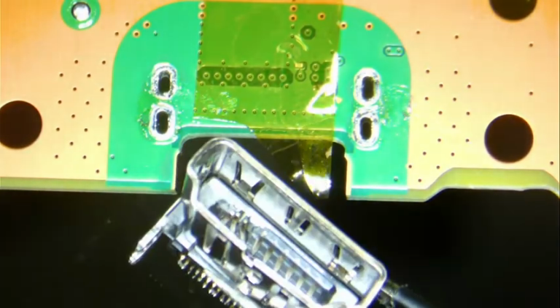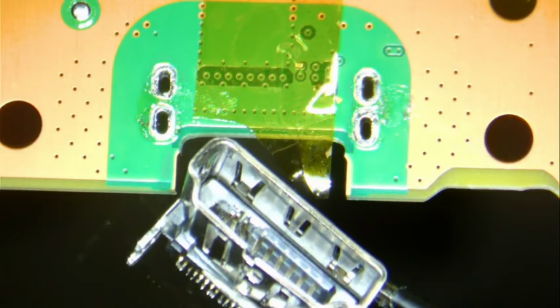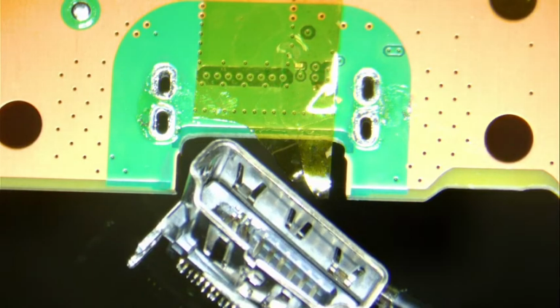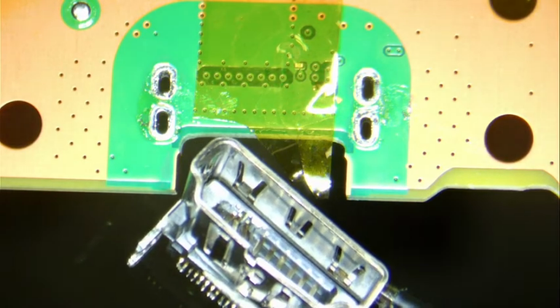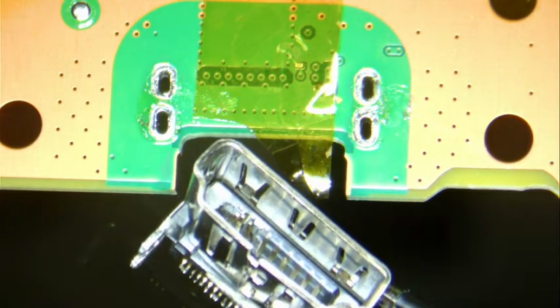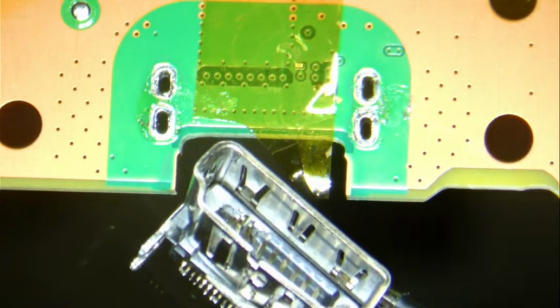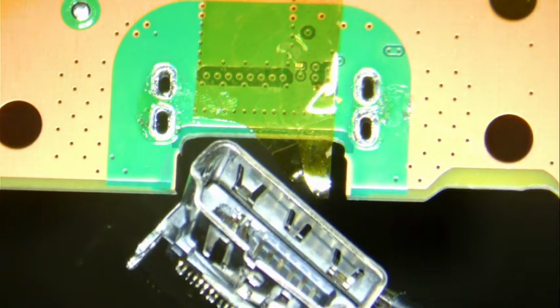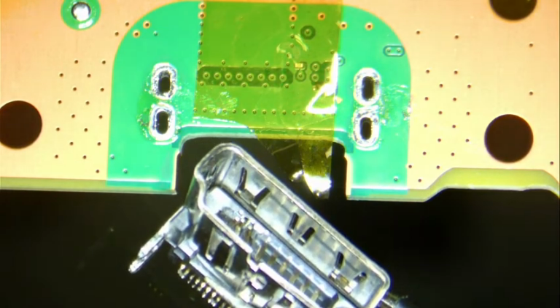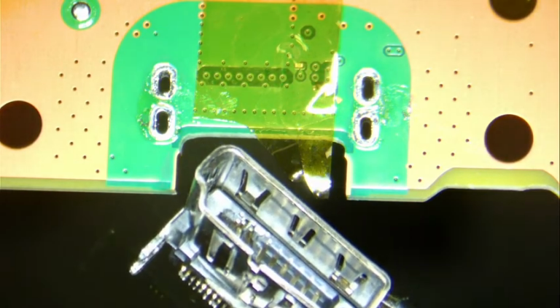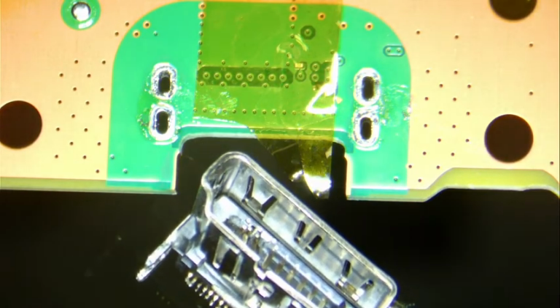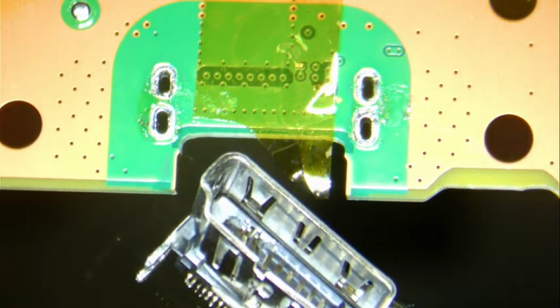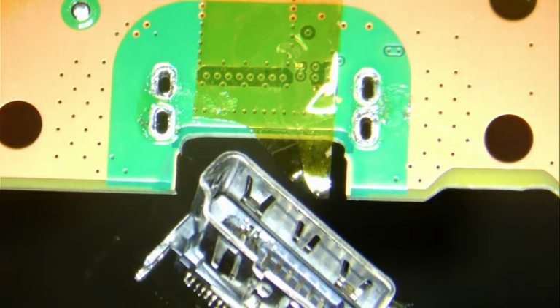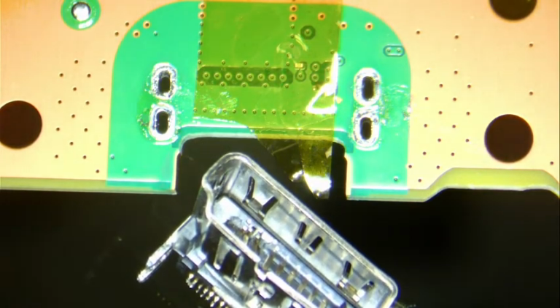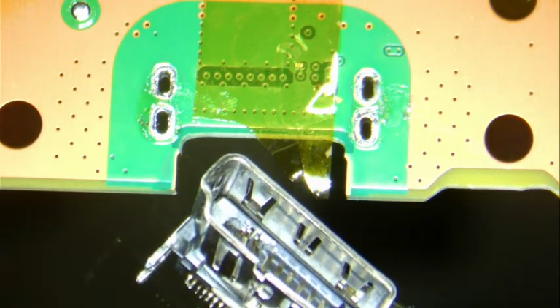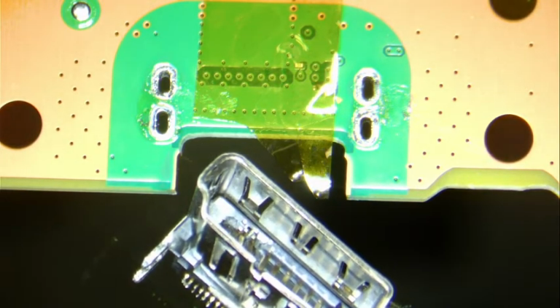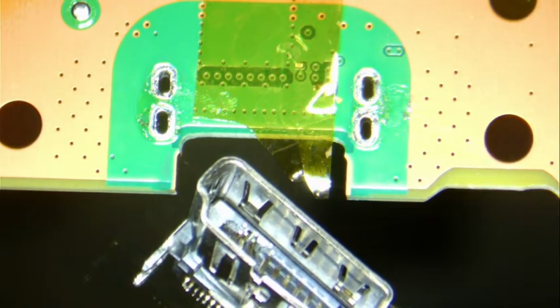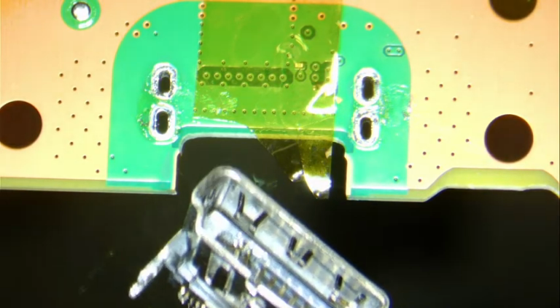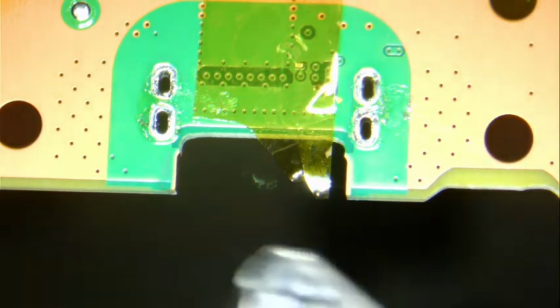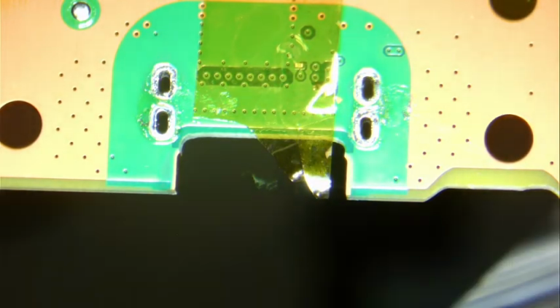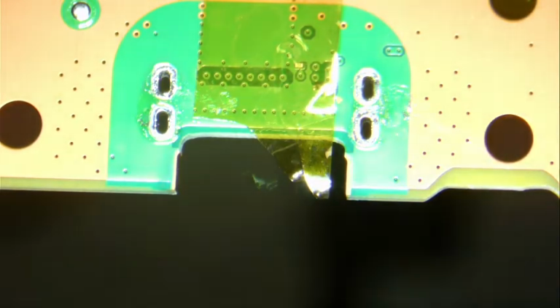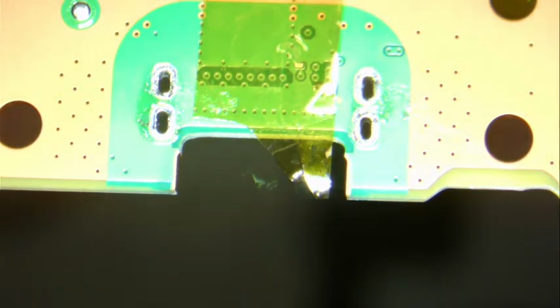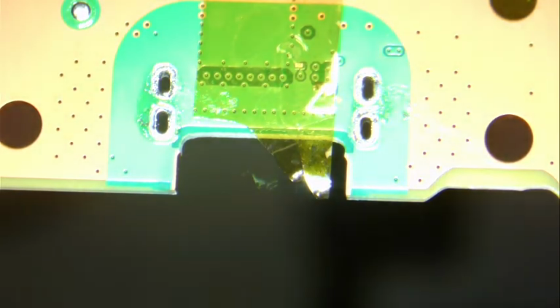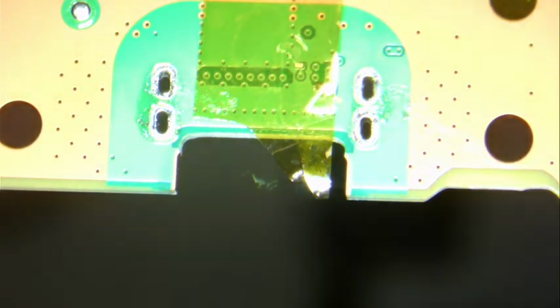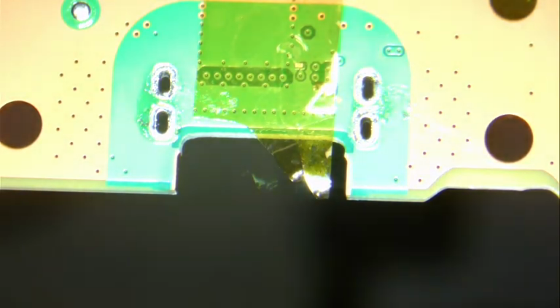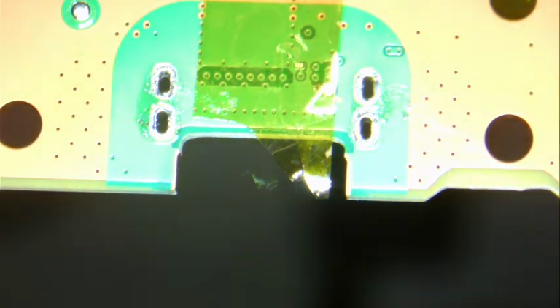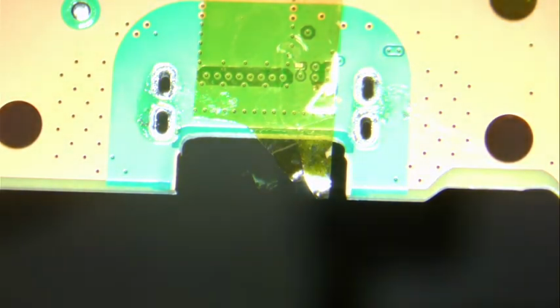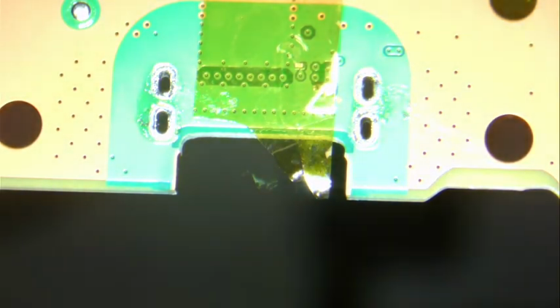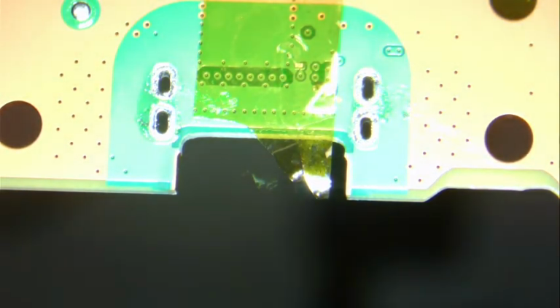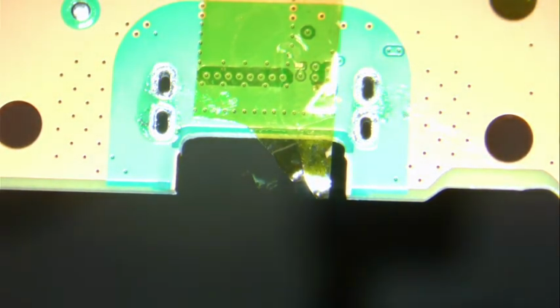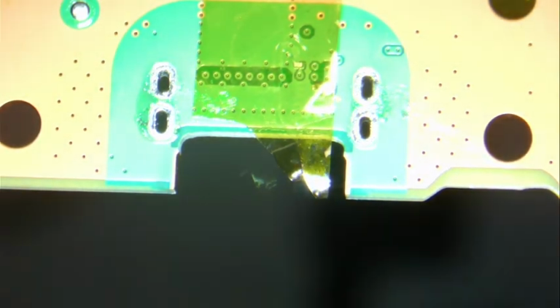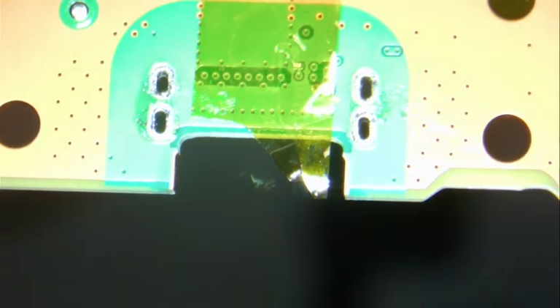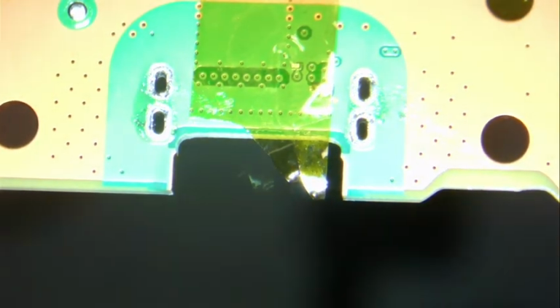You can see the pins are bent on one end, and we're going to turn the board over.